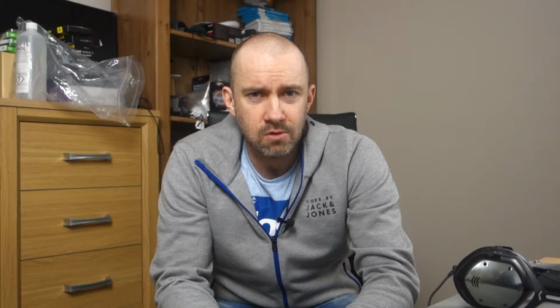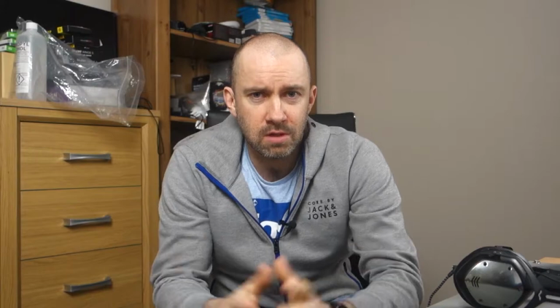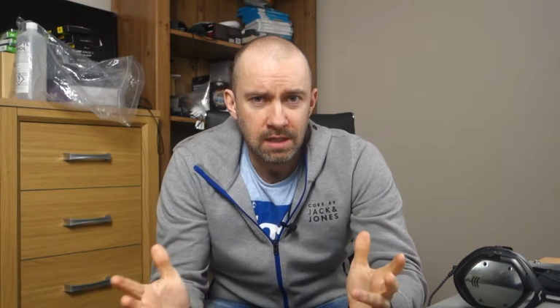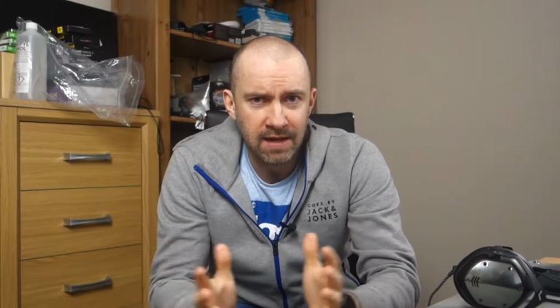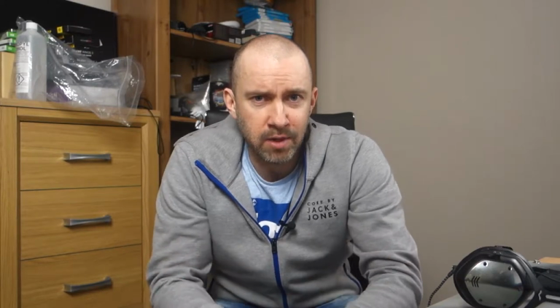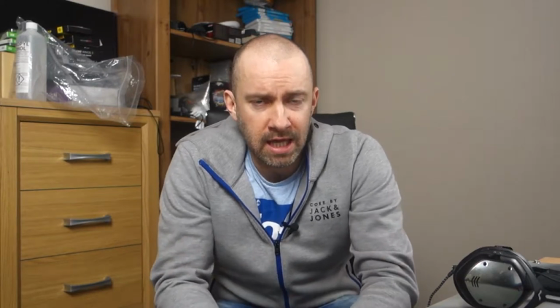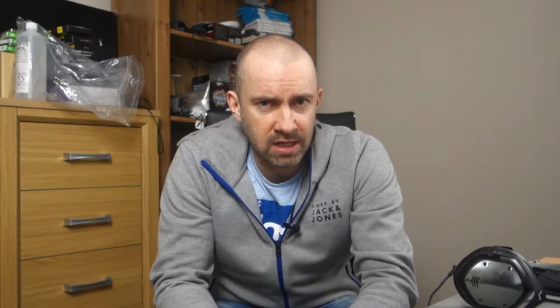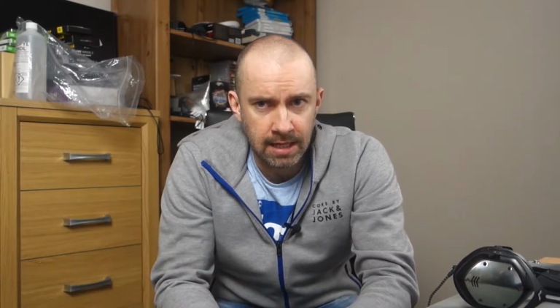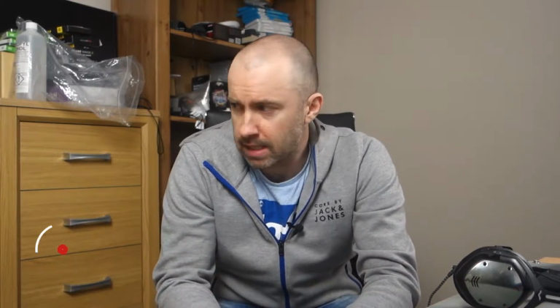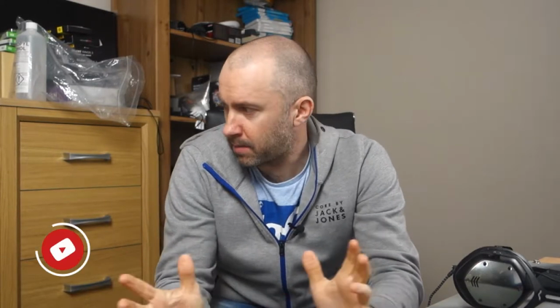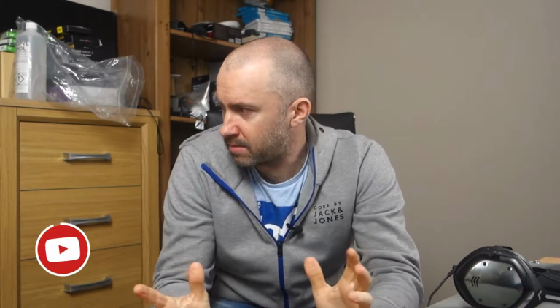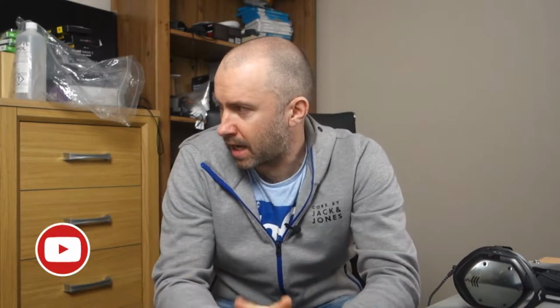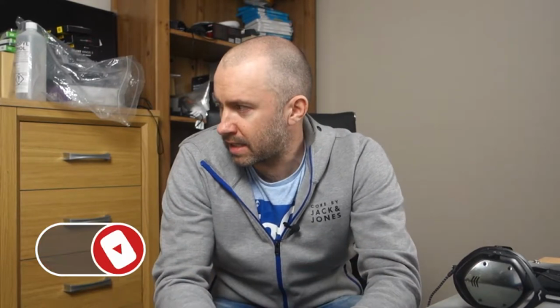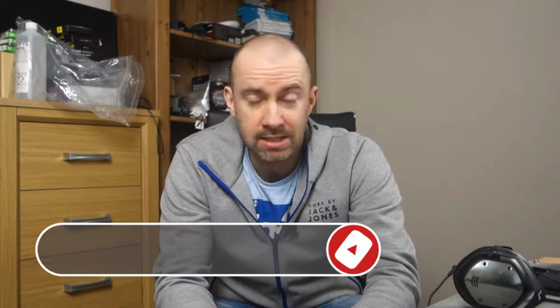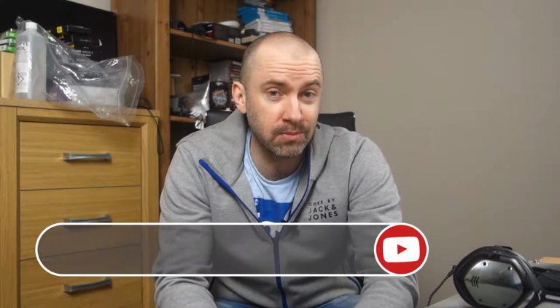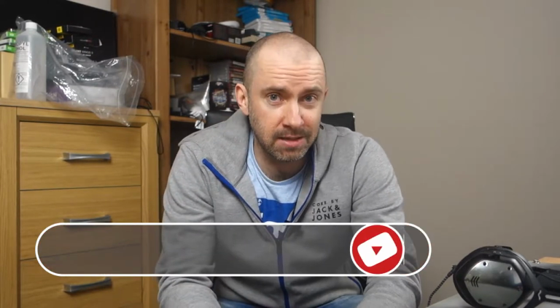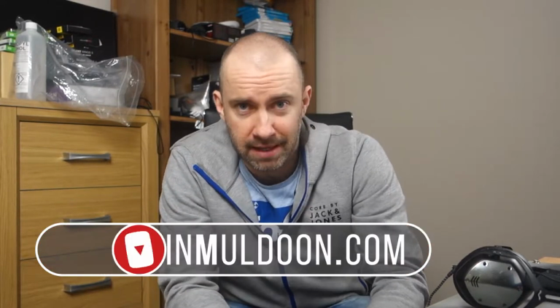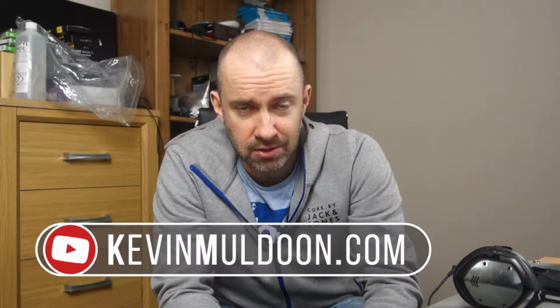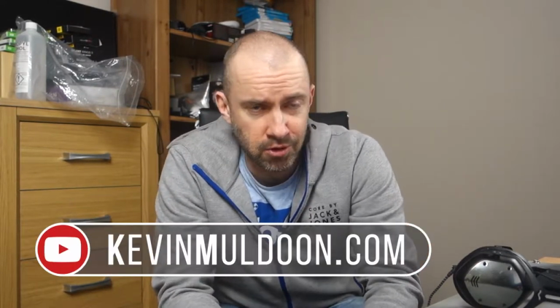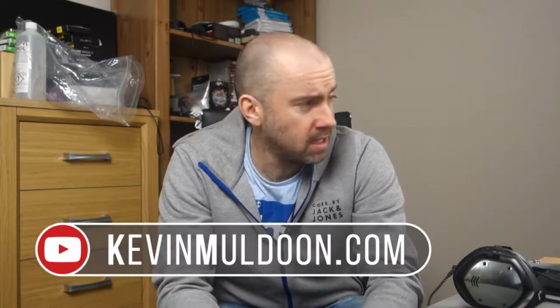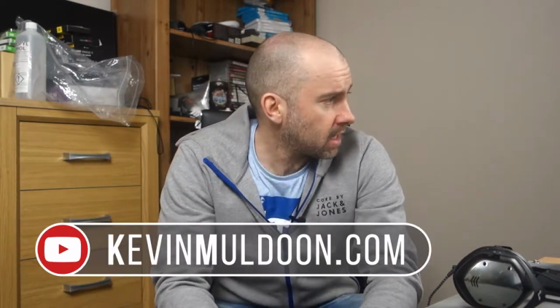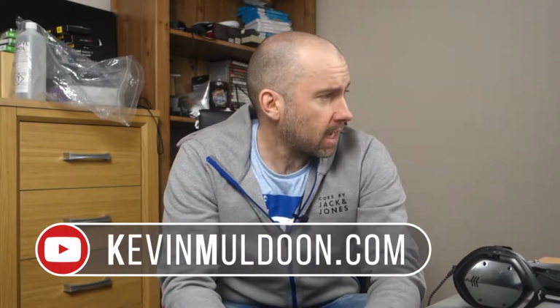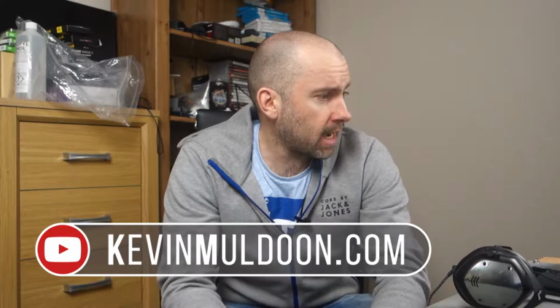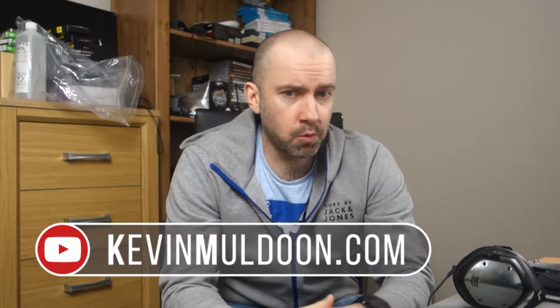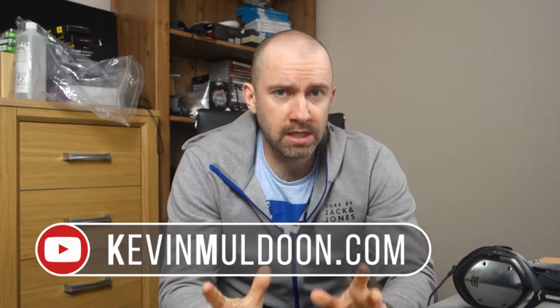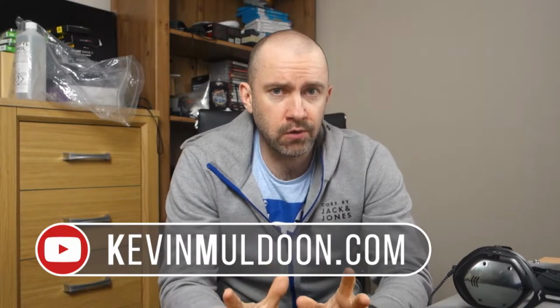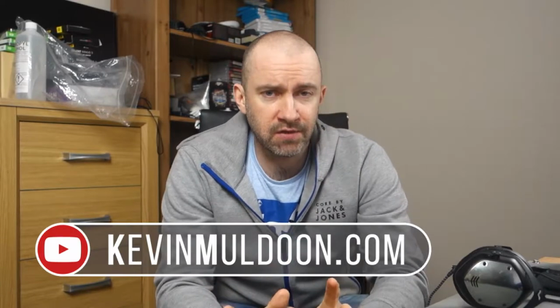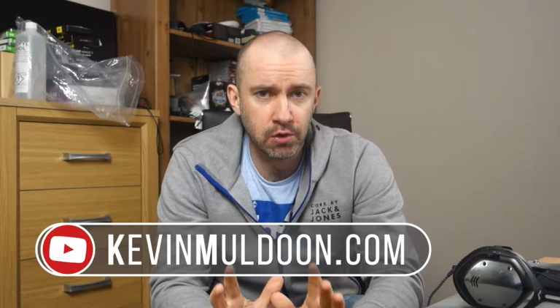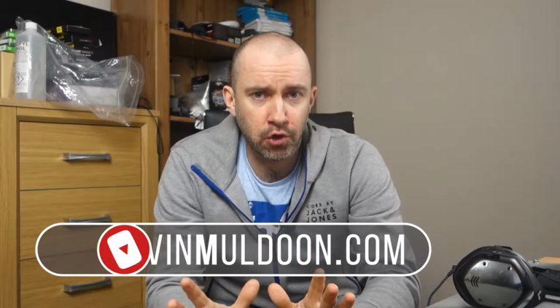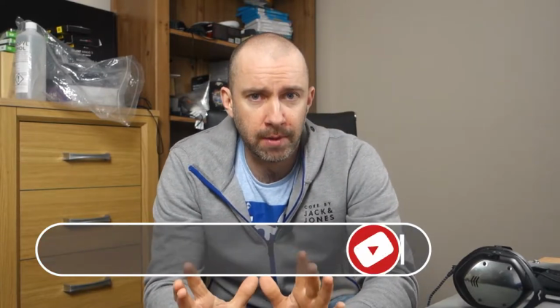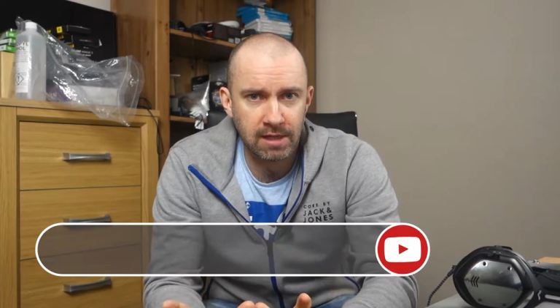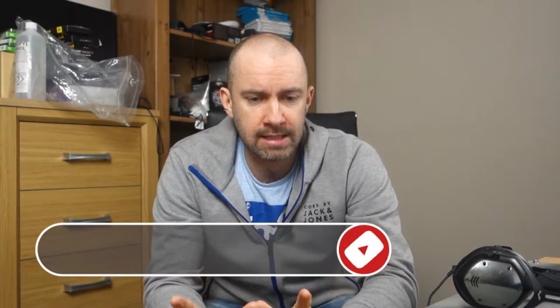Hey everyone, Kevin here. I'm in my extremely messy room and what I'd like to do in this video is talk about lighting.